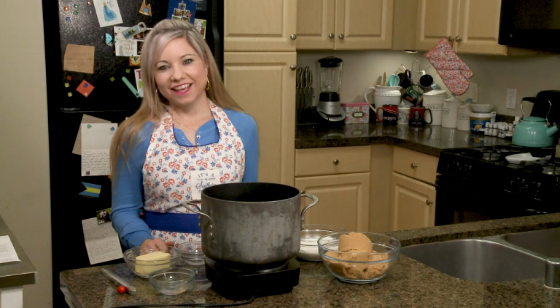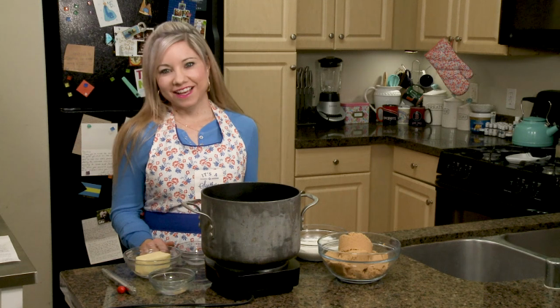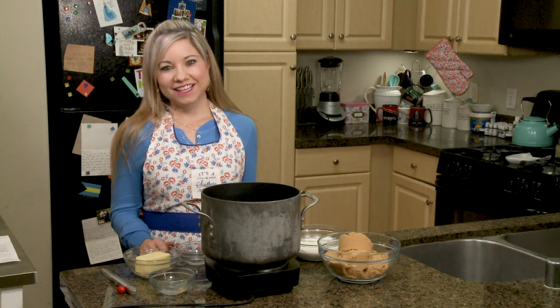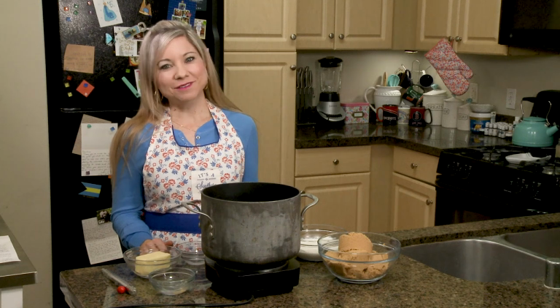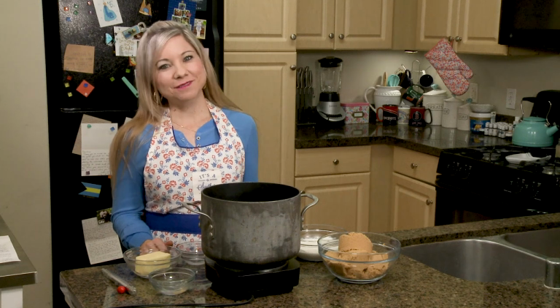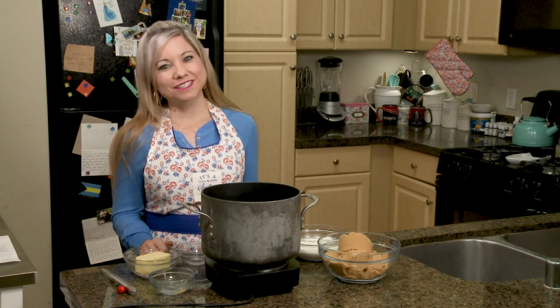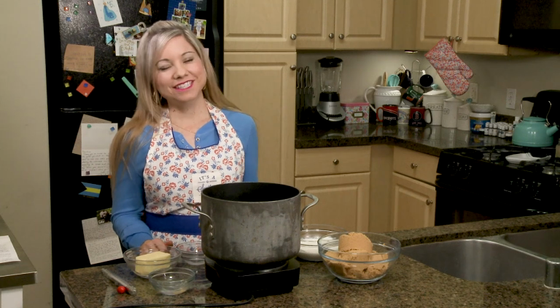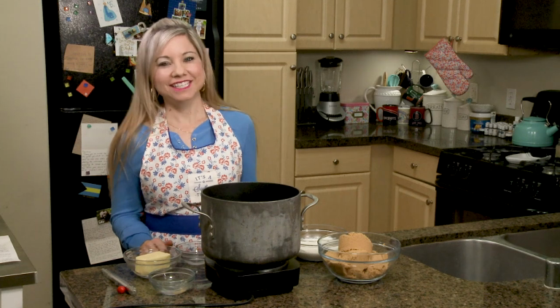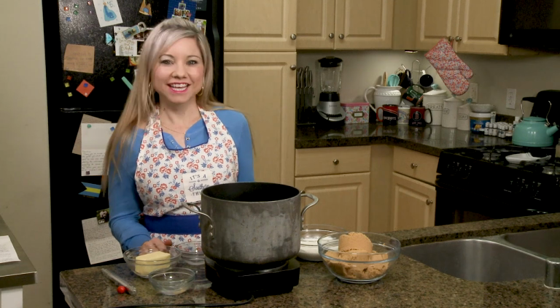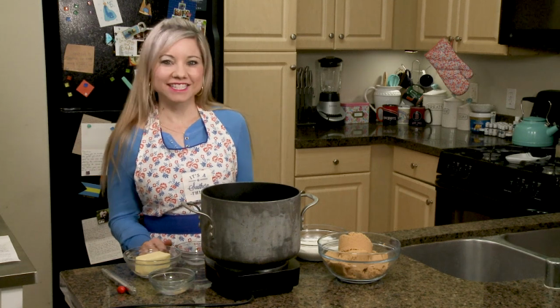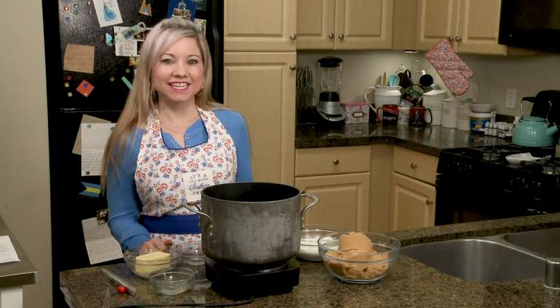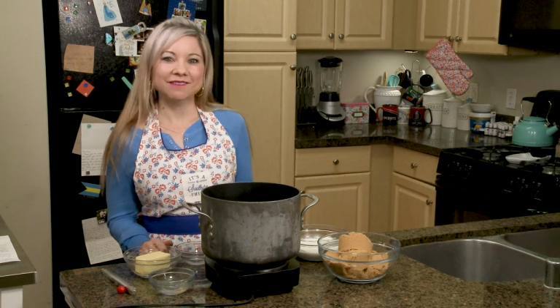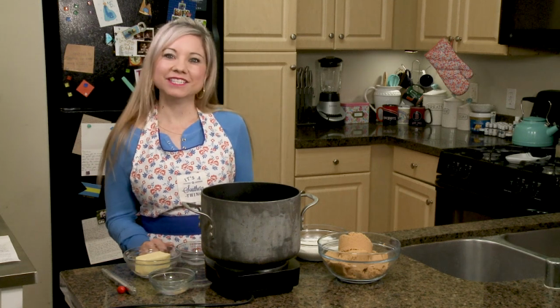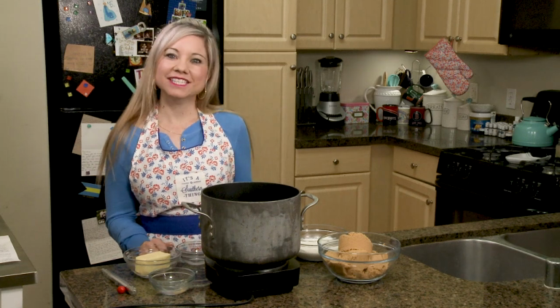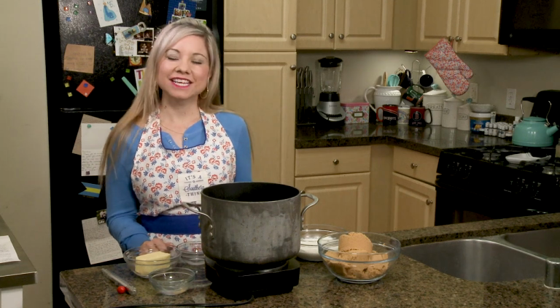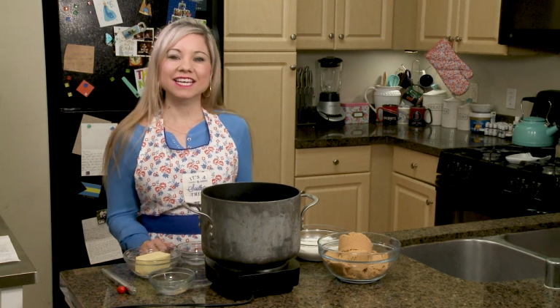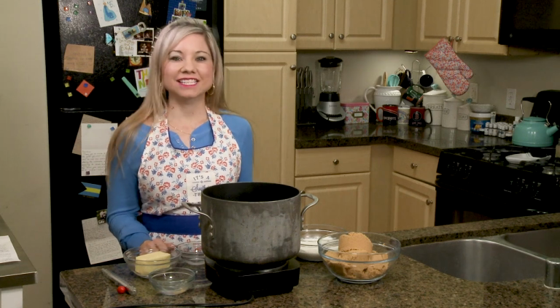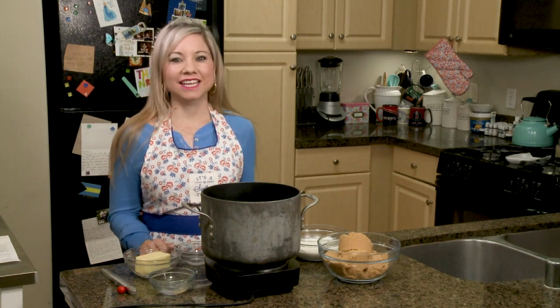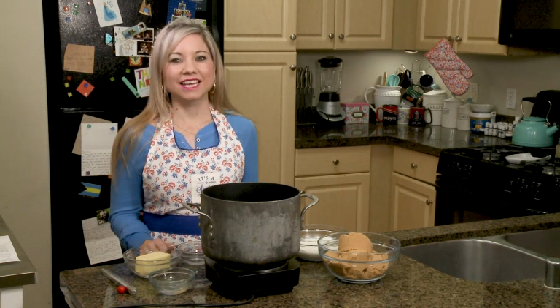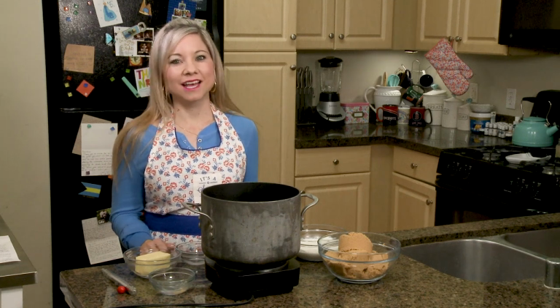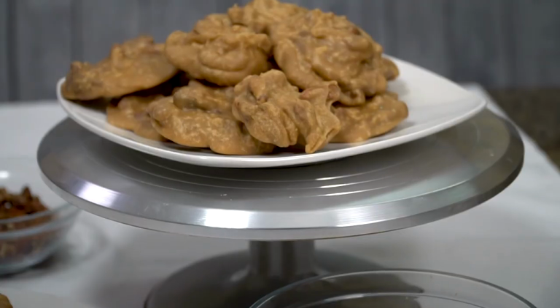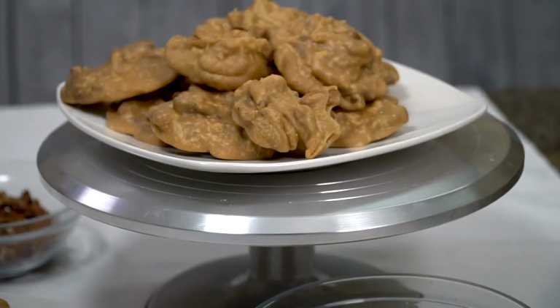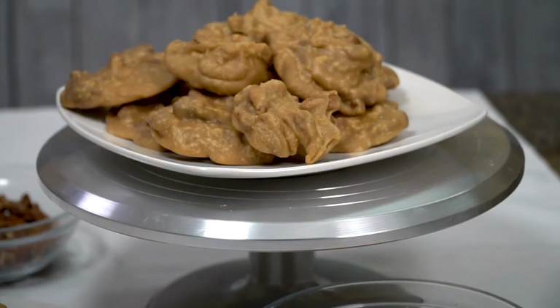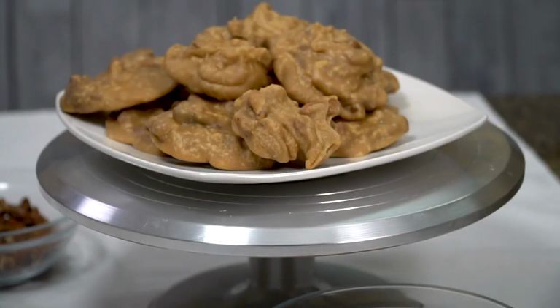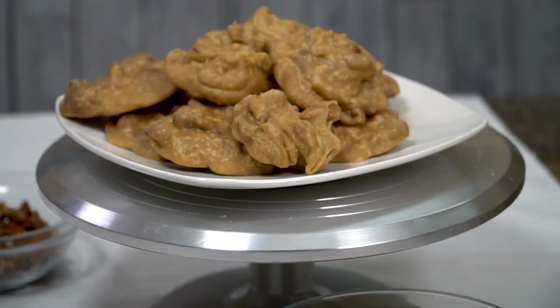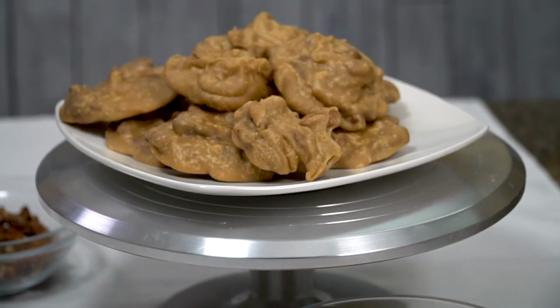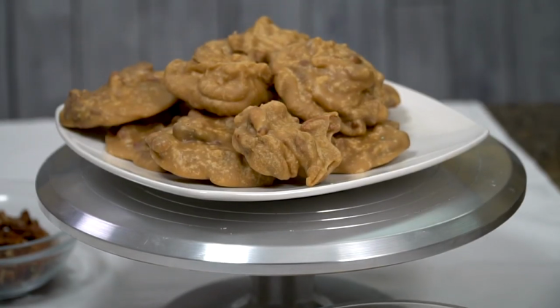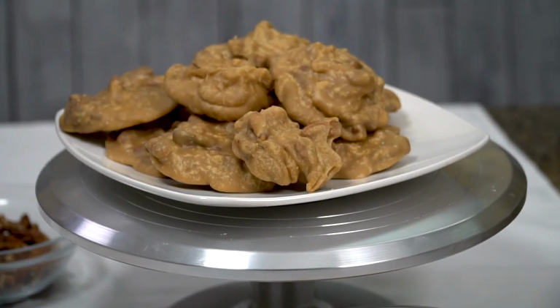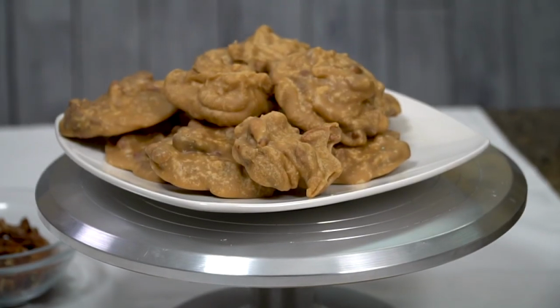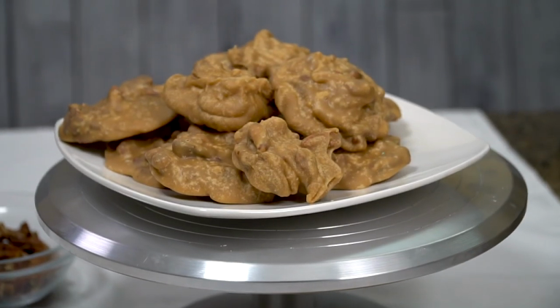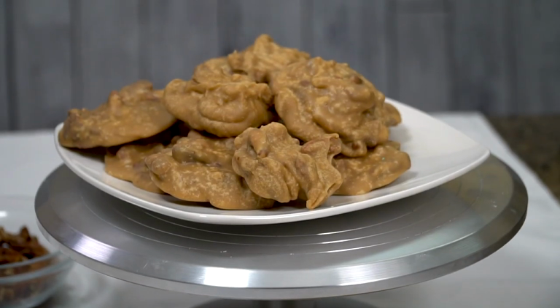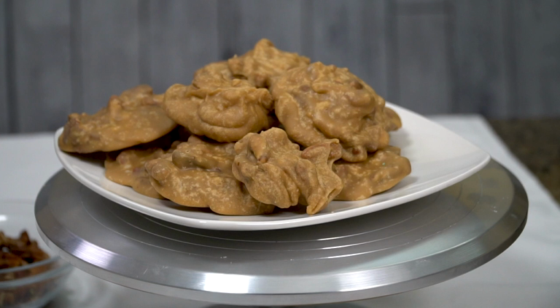Hey guys, welcome to Christina Cakes It. I'm Christina and today I'm going to be making Southern Pecan Pralines.